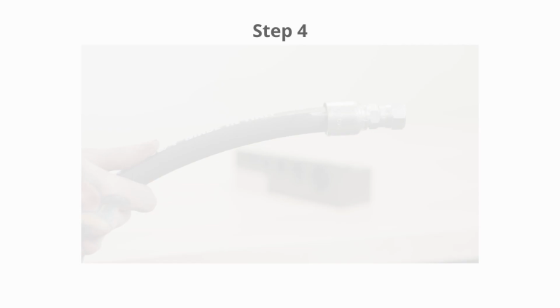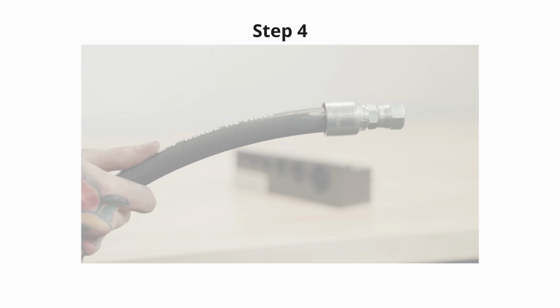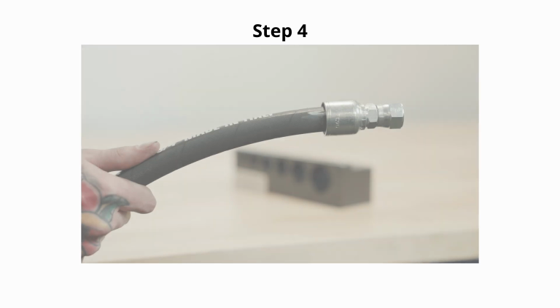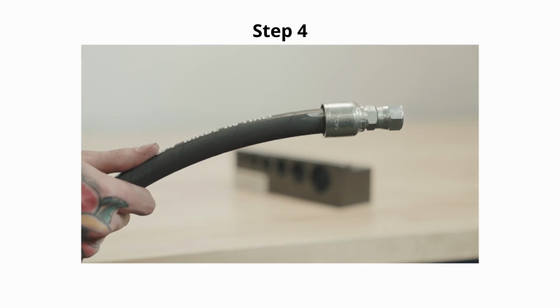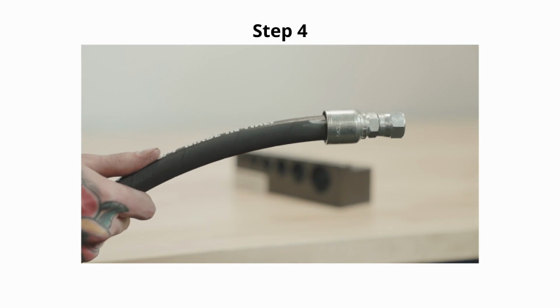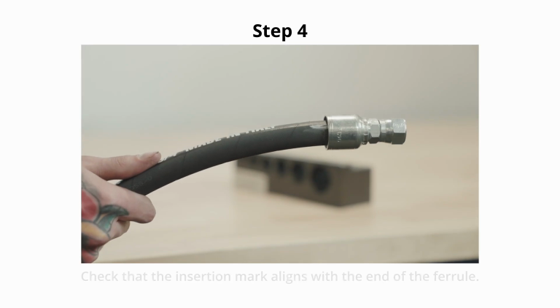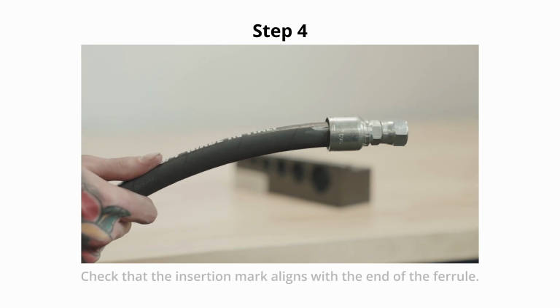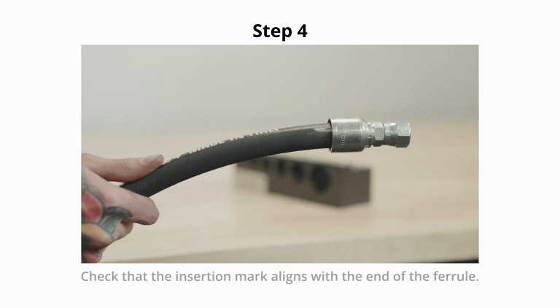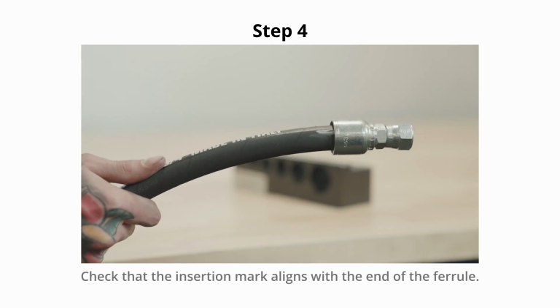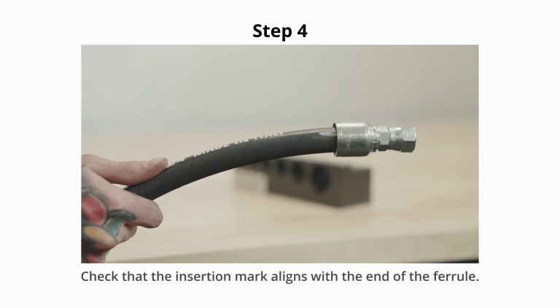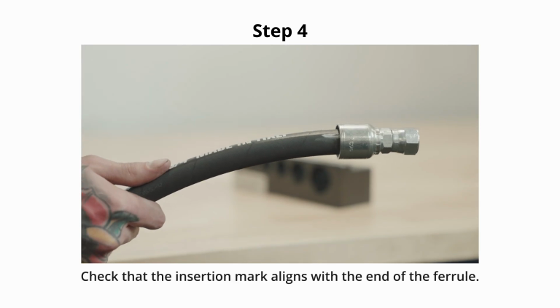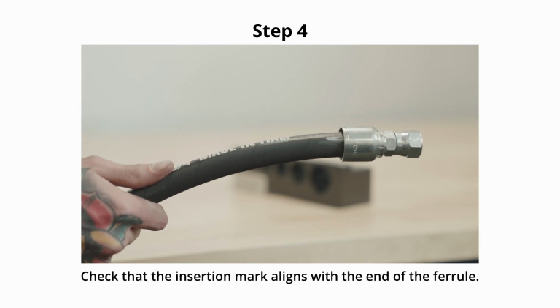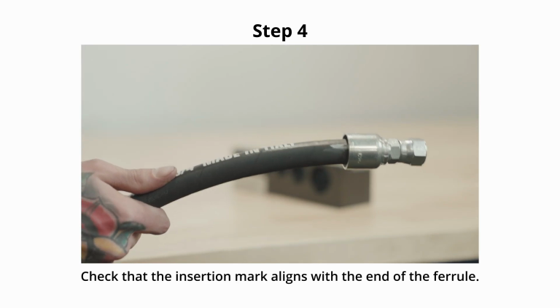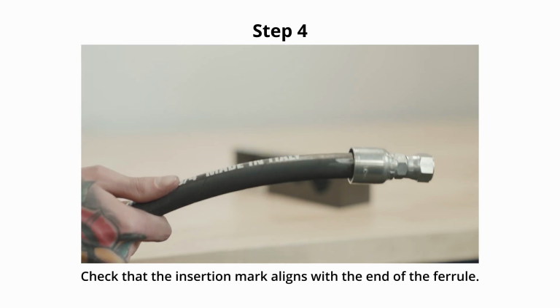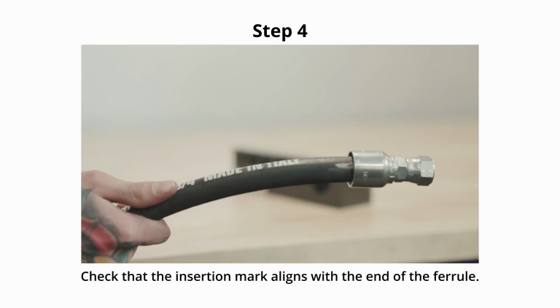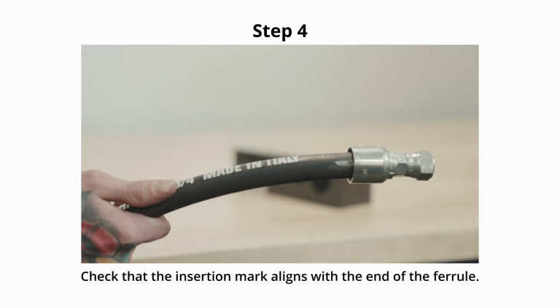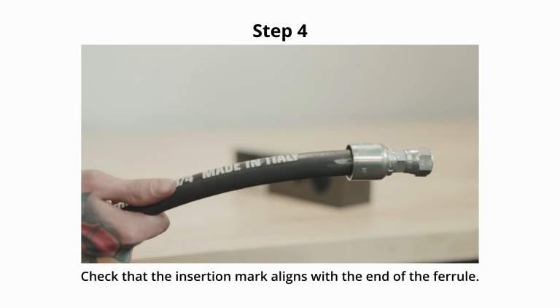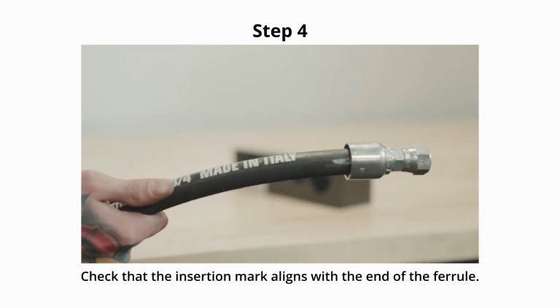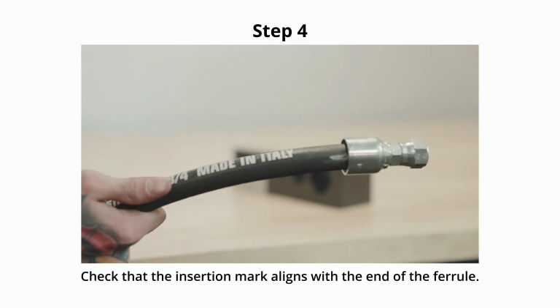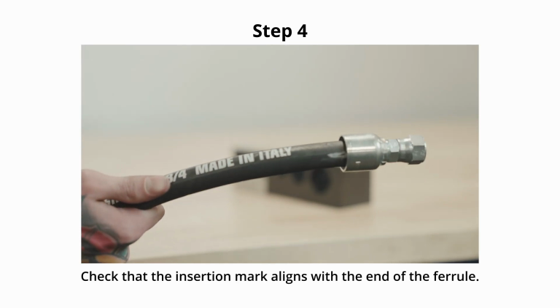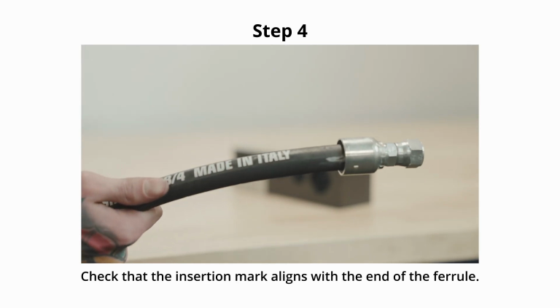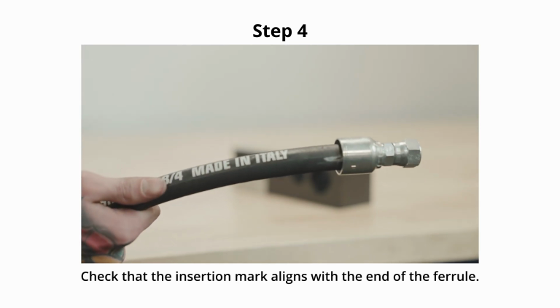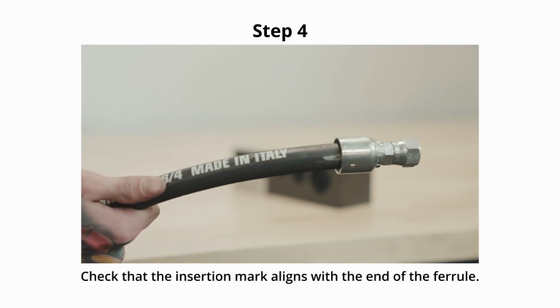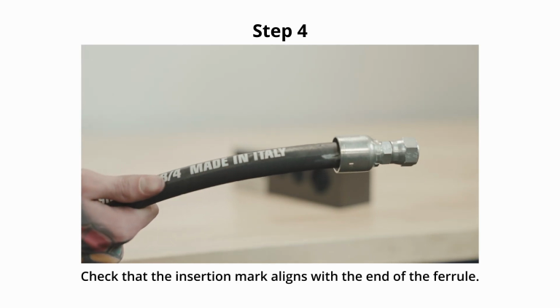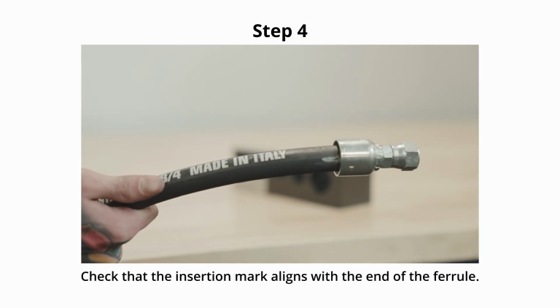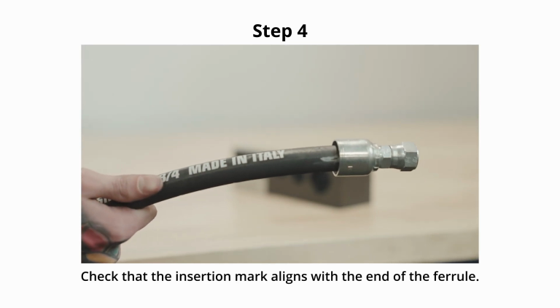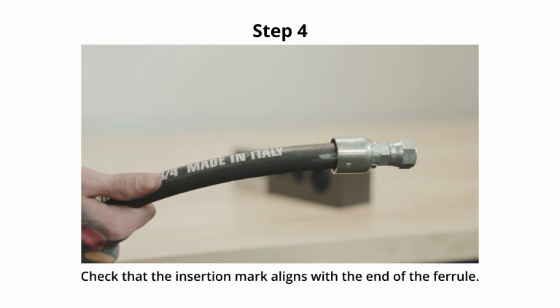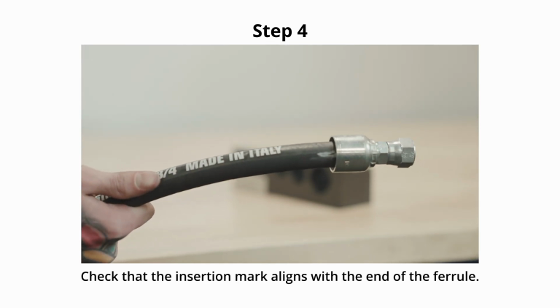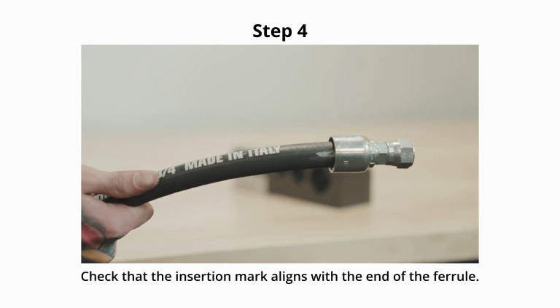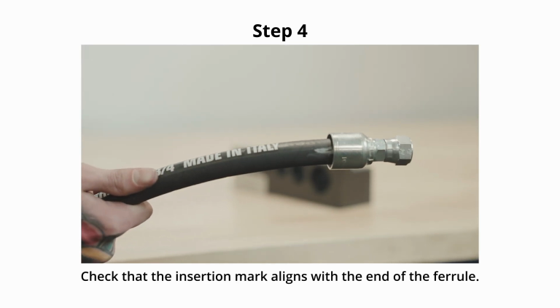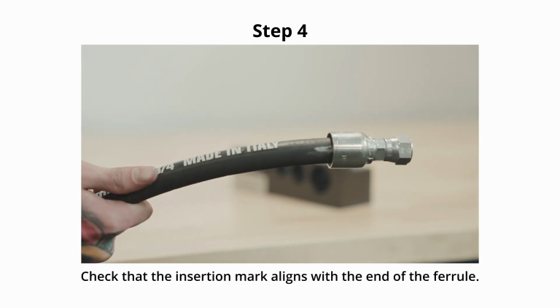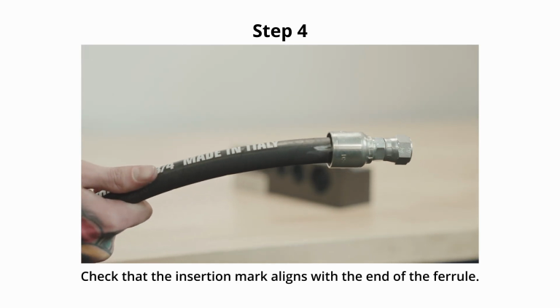Step 4. Make sure the insertion mark now aligns with the end of the ferrule.